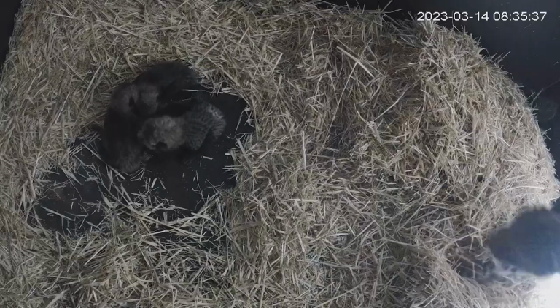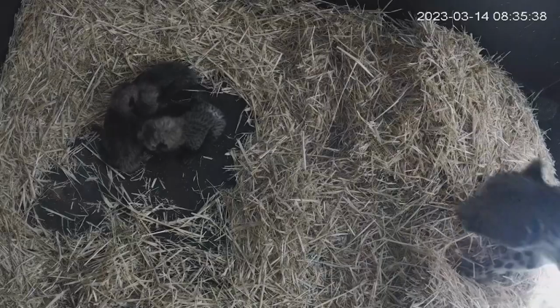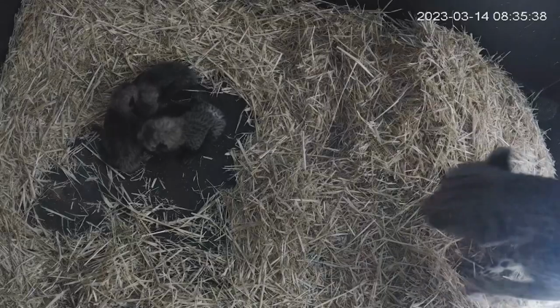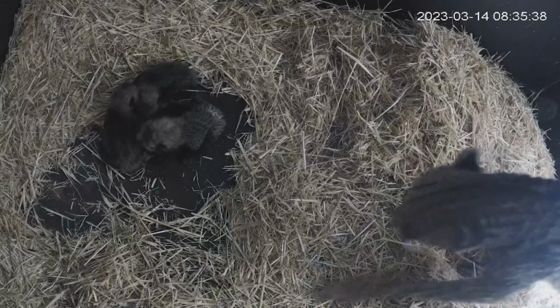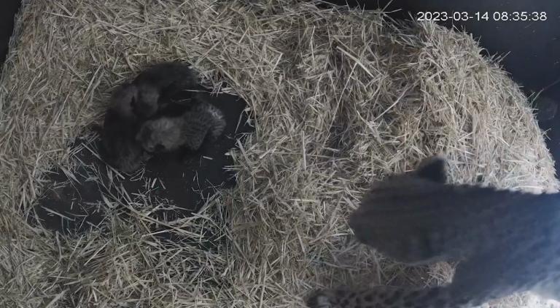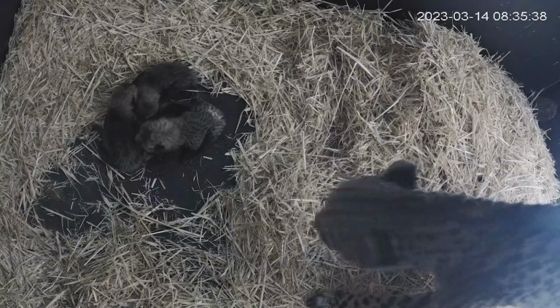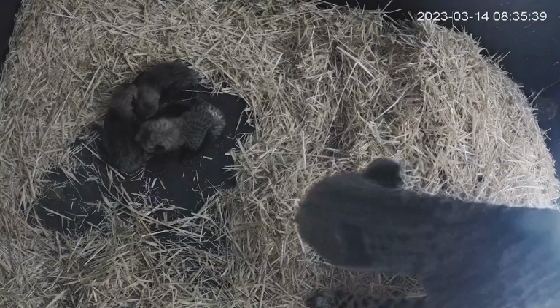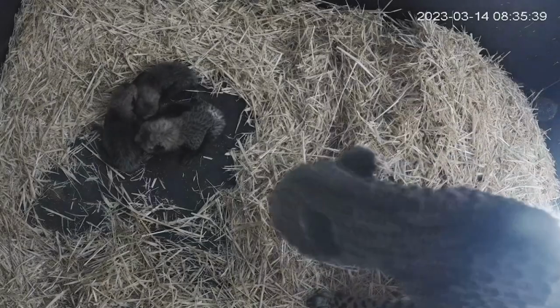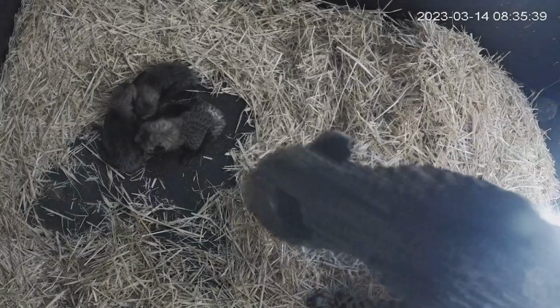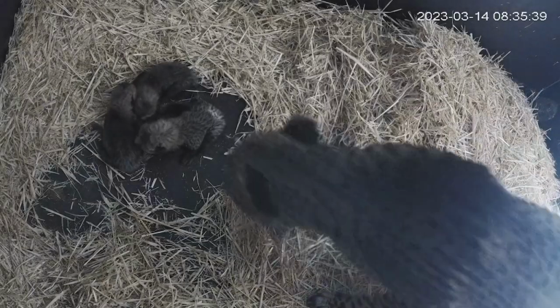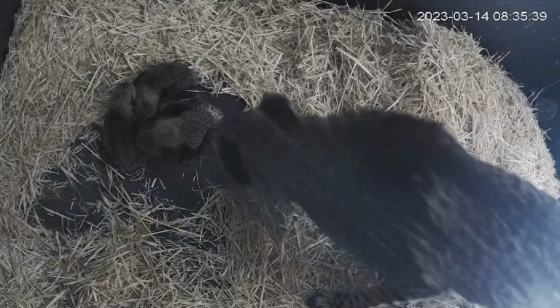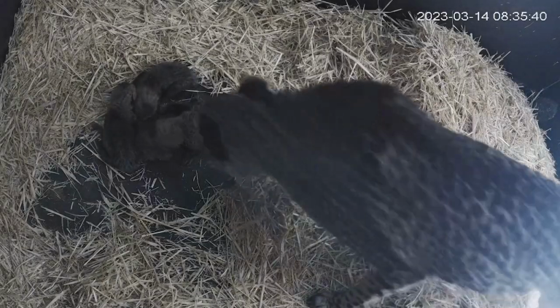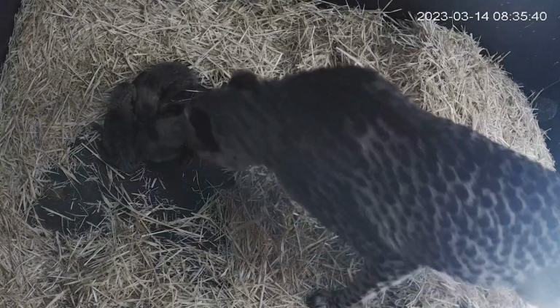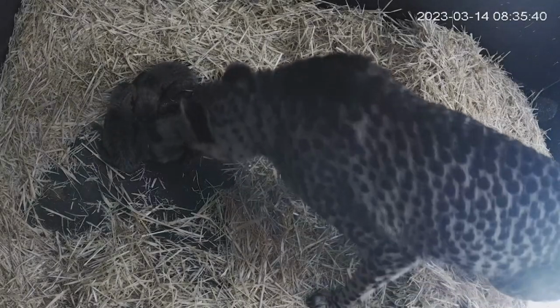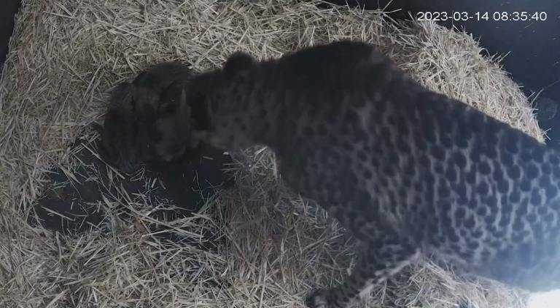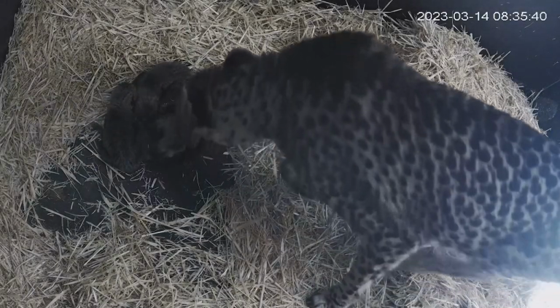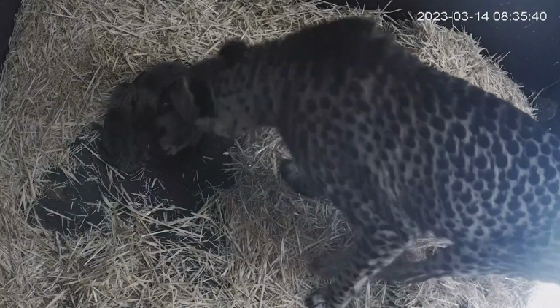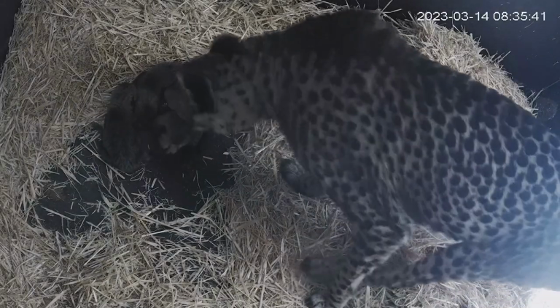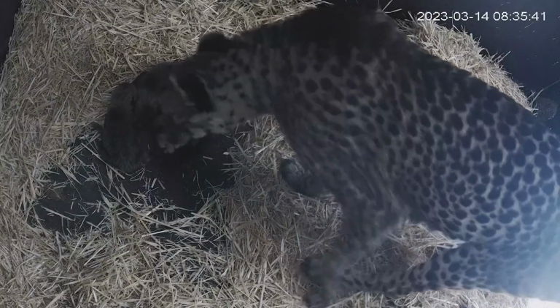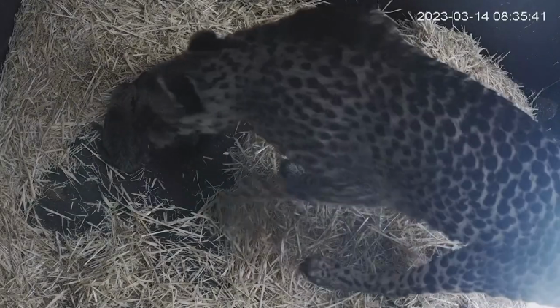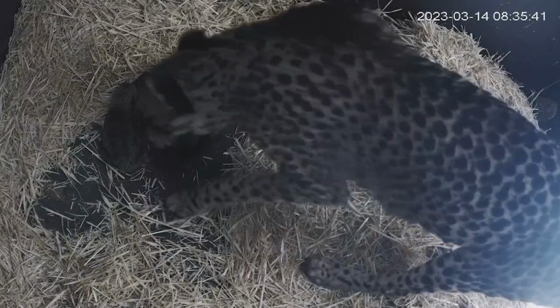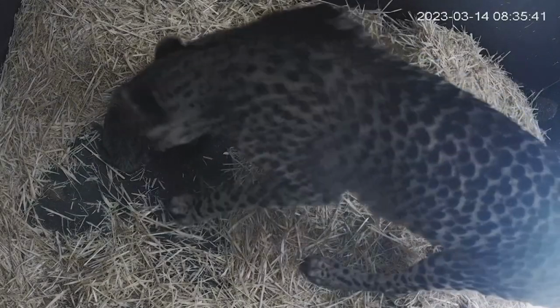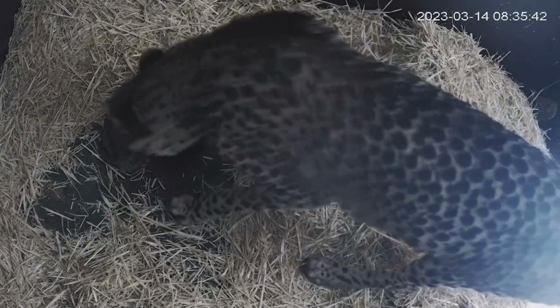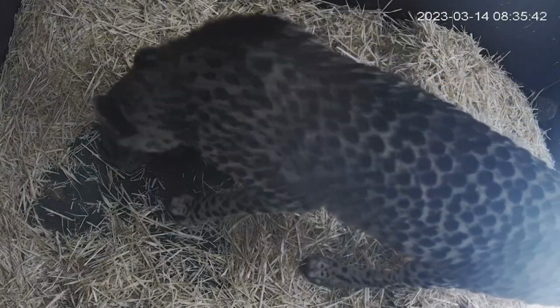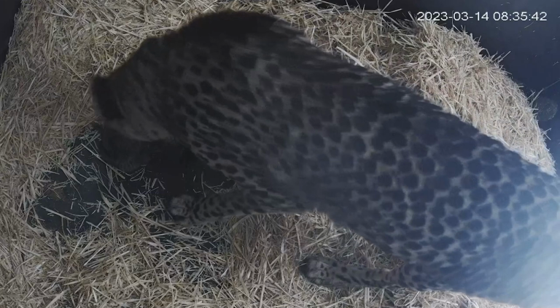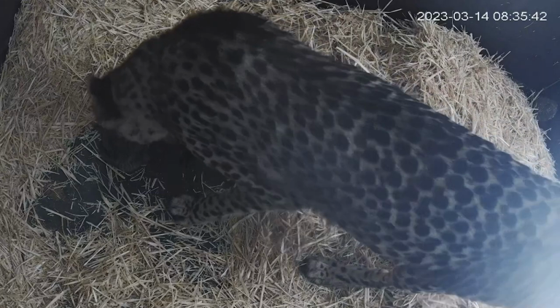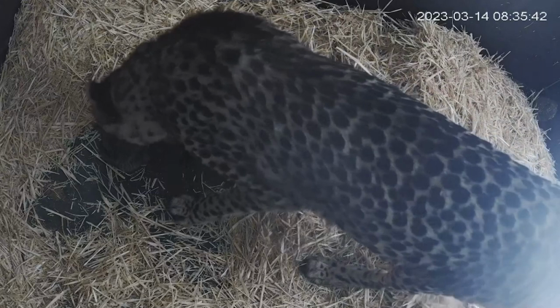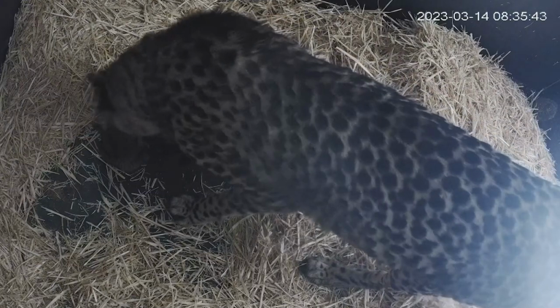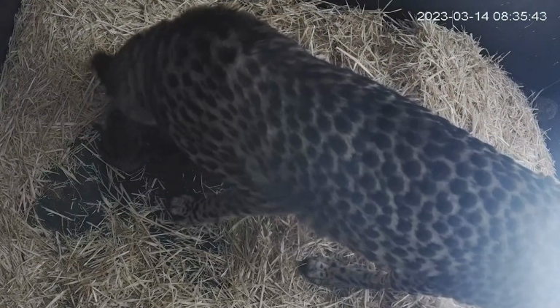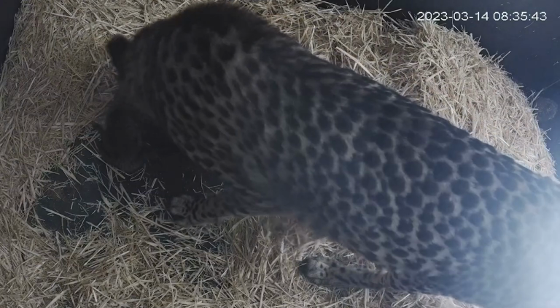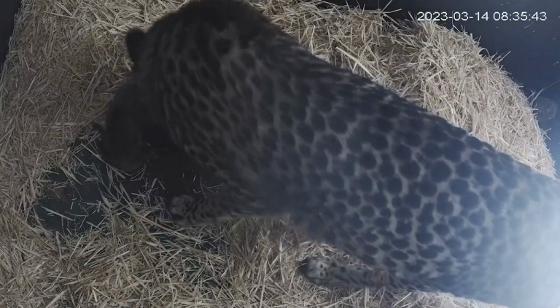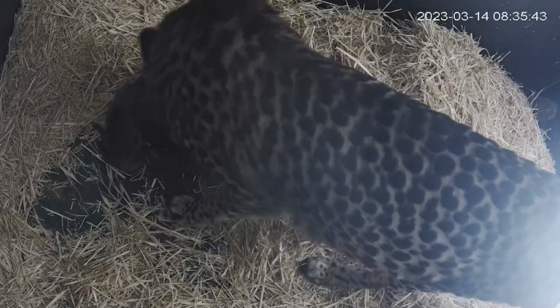In 24 hours she was feeding all three cubs — that was amazing.